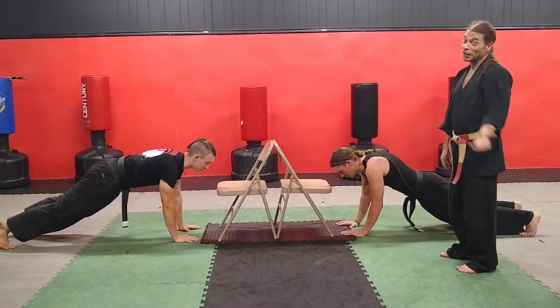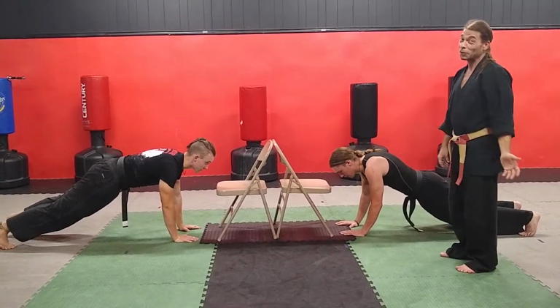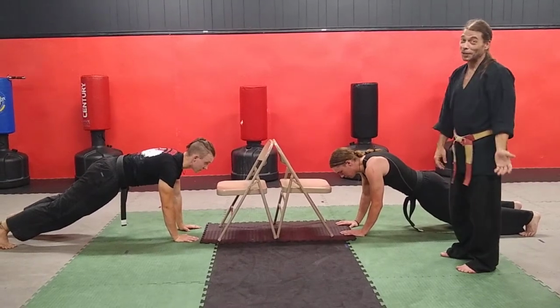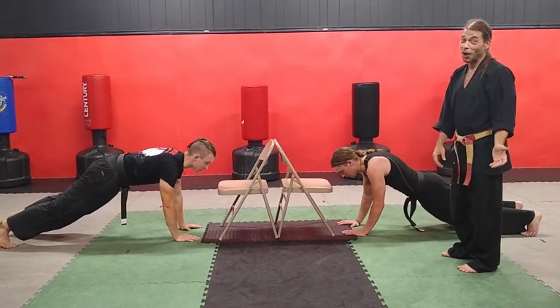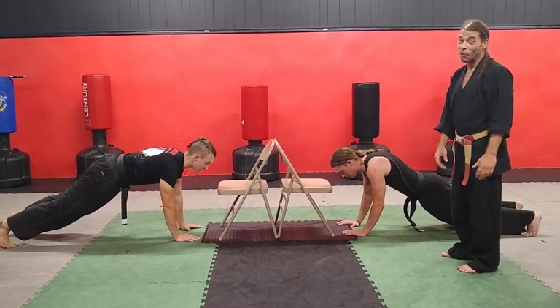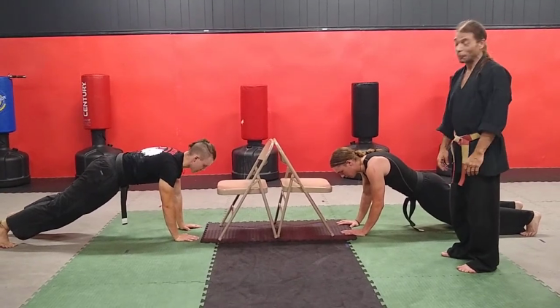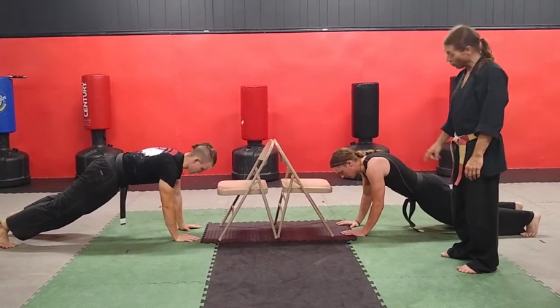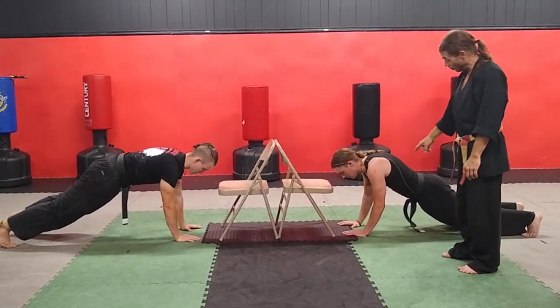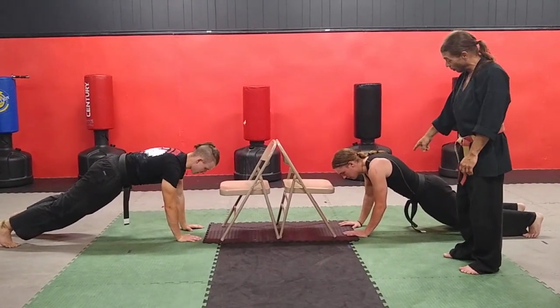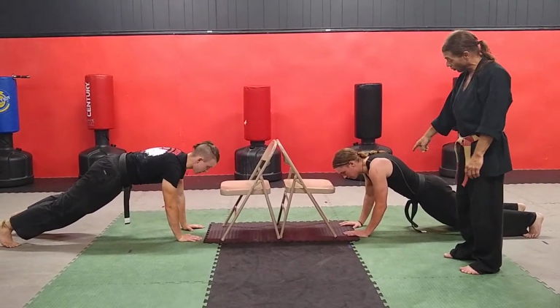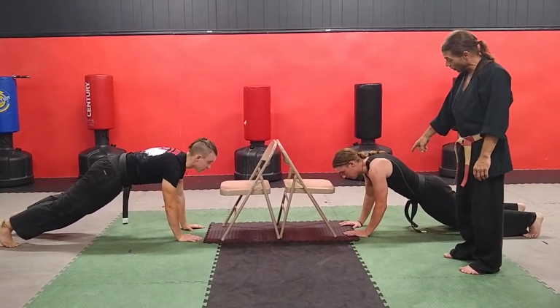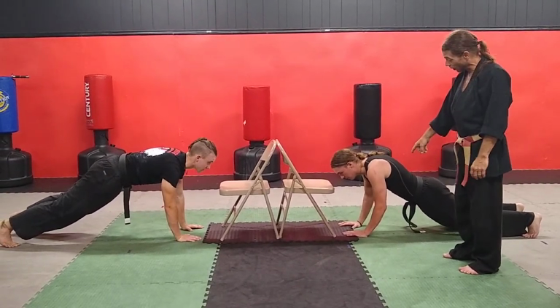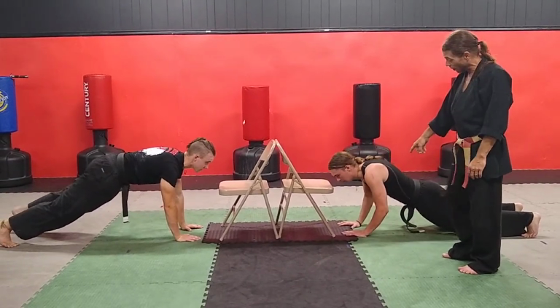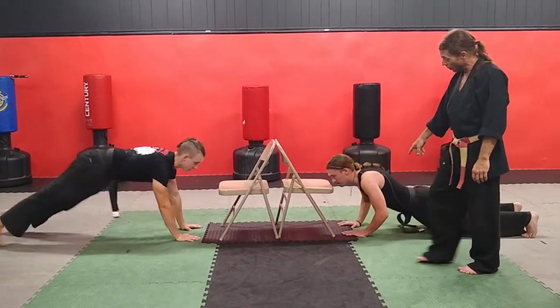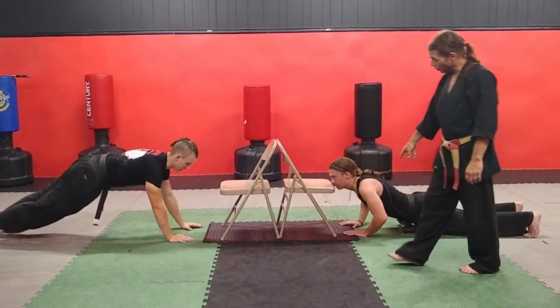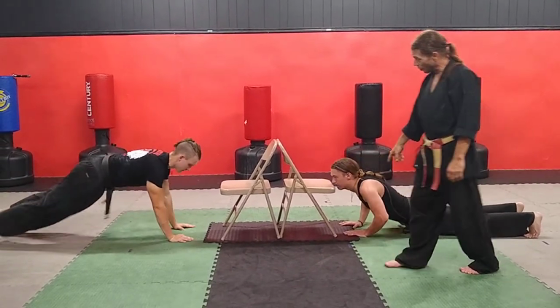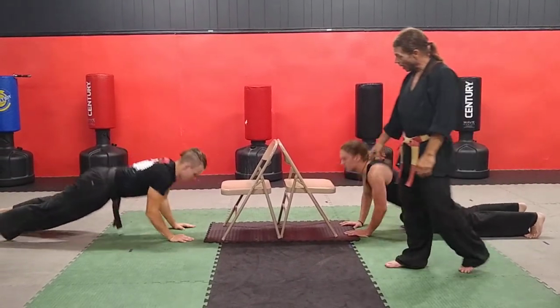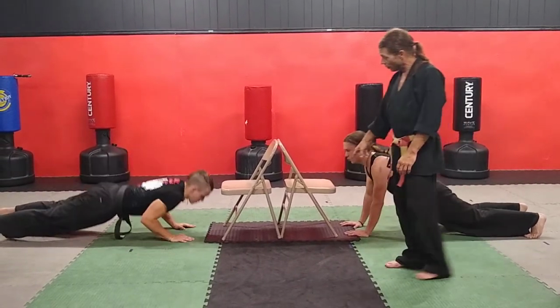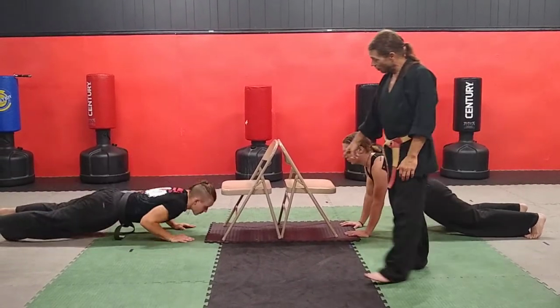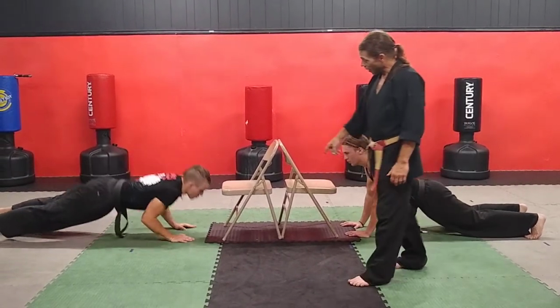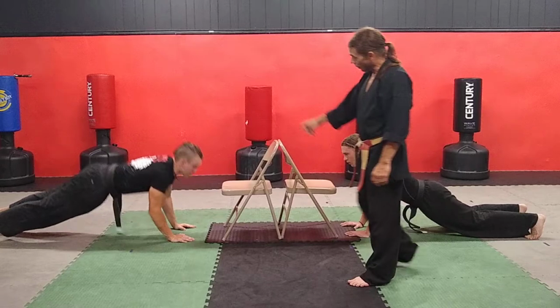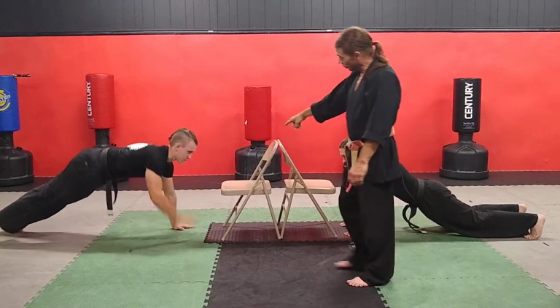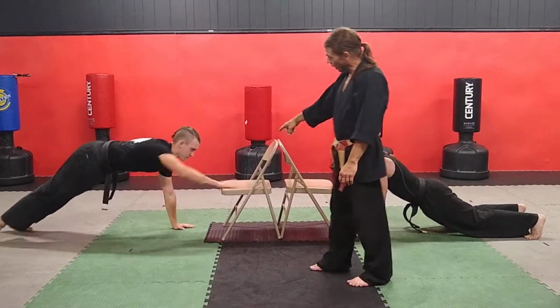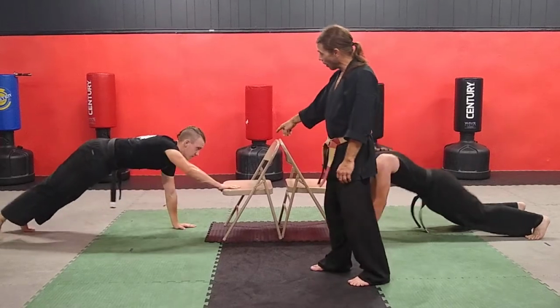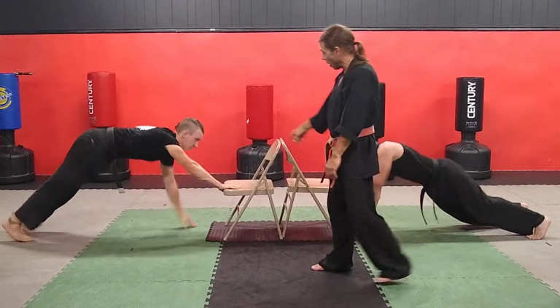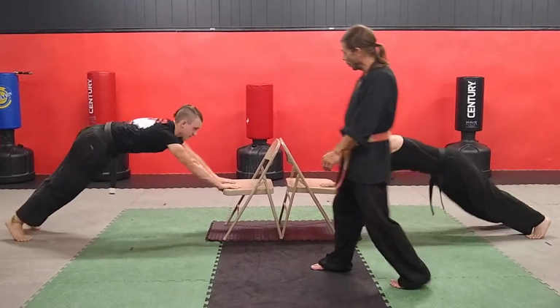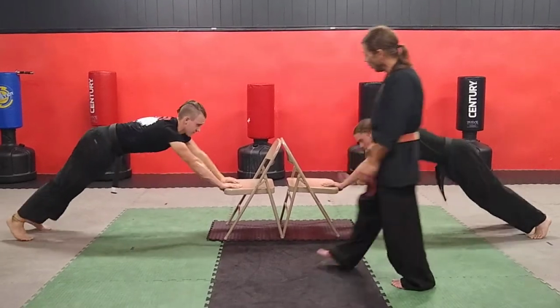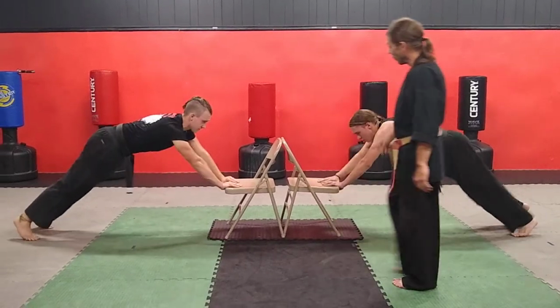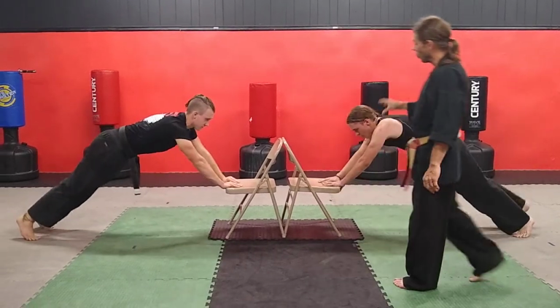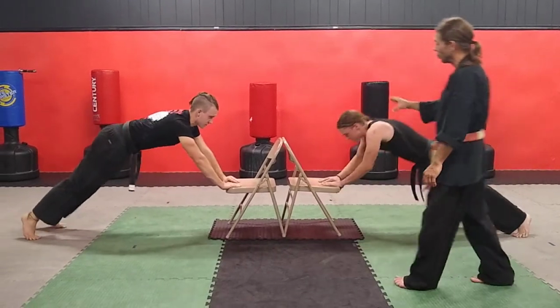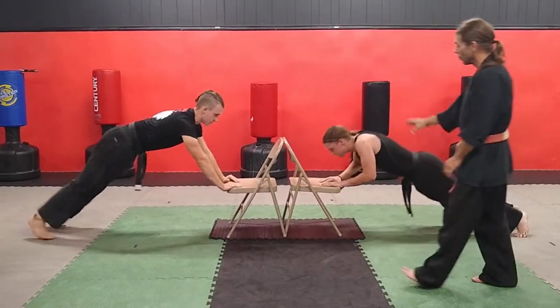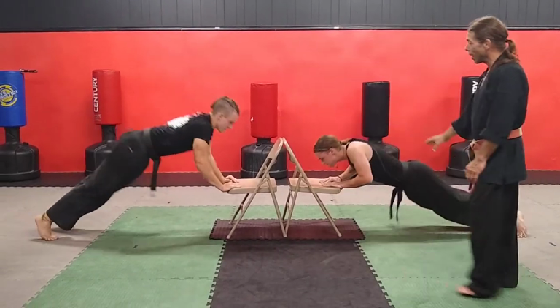We can make this exercise a lot more difficult. You can do a push-up when you're down, then do a step up, and then do a push-up there.